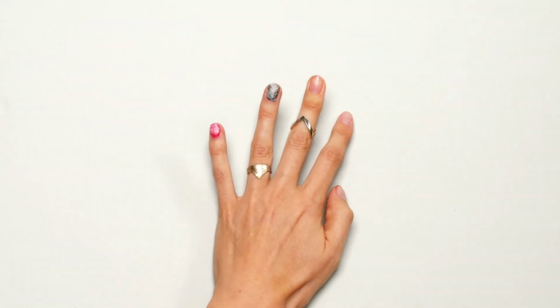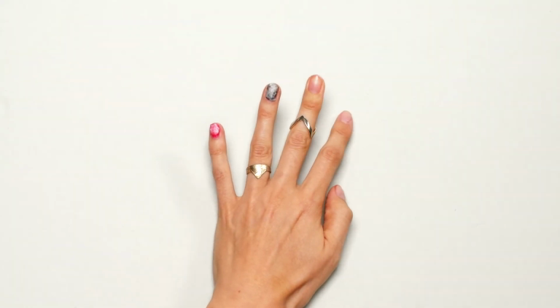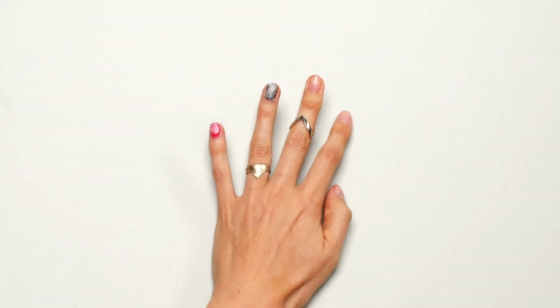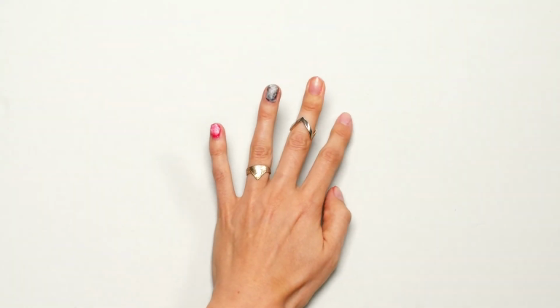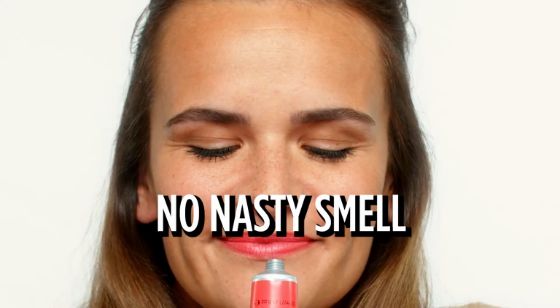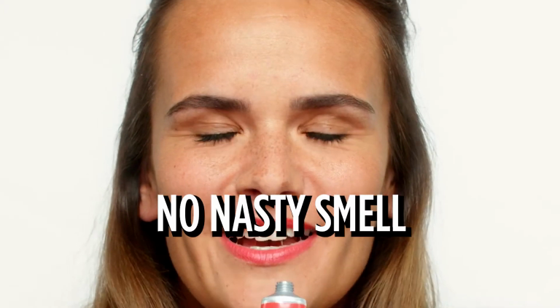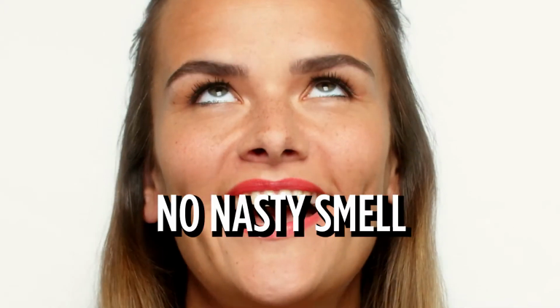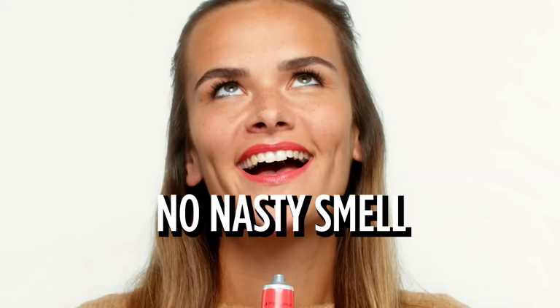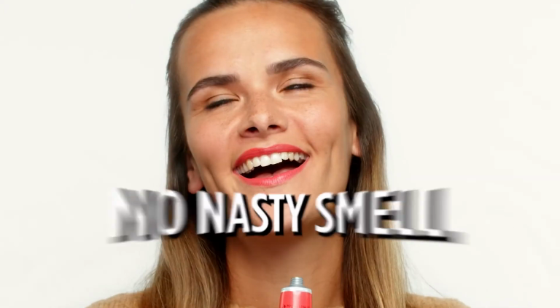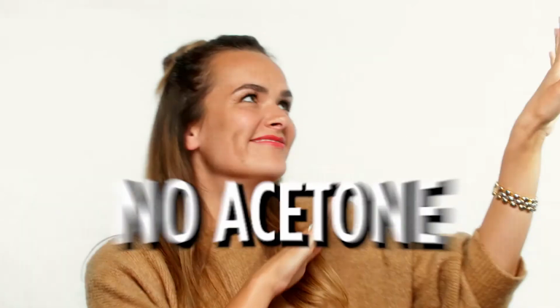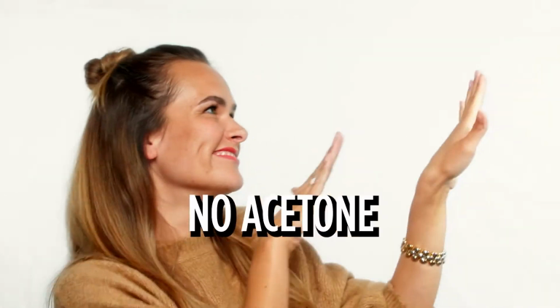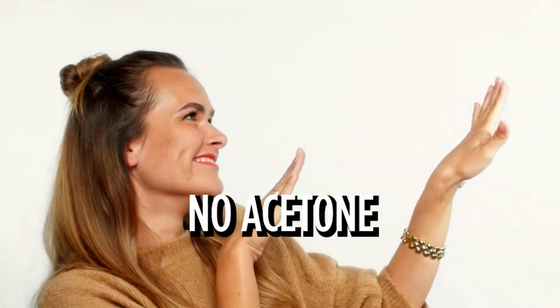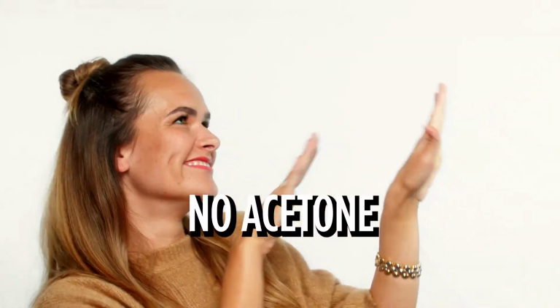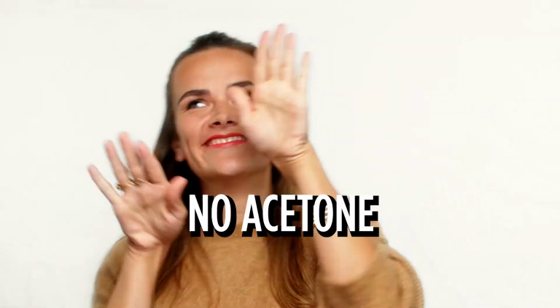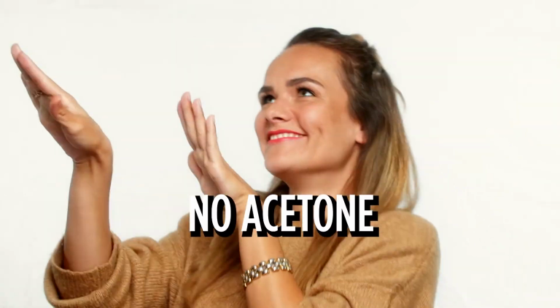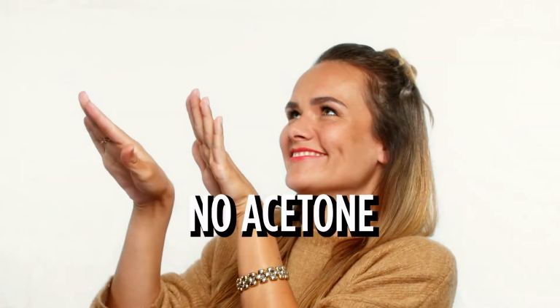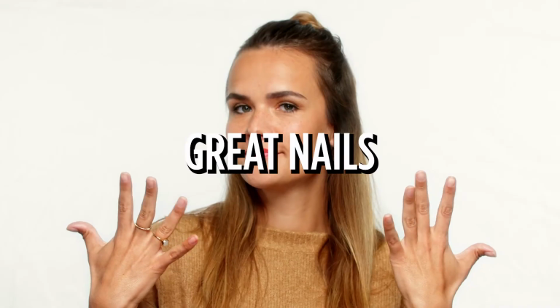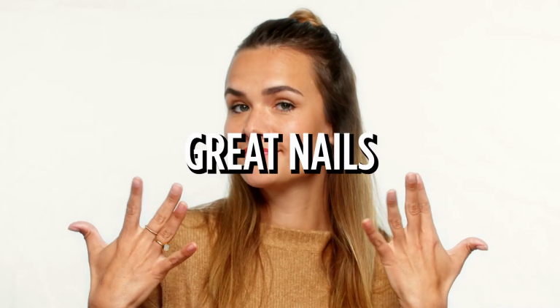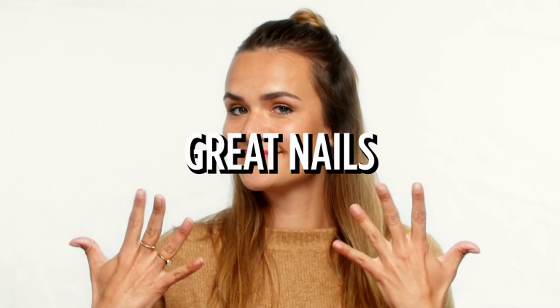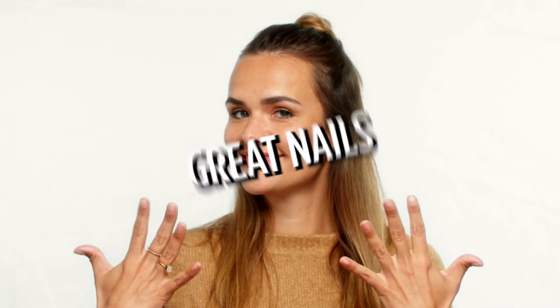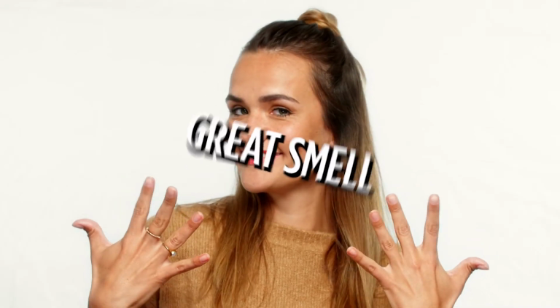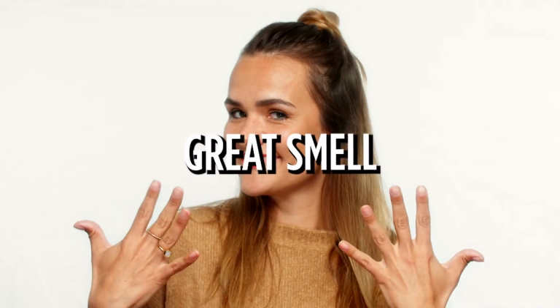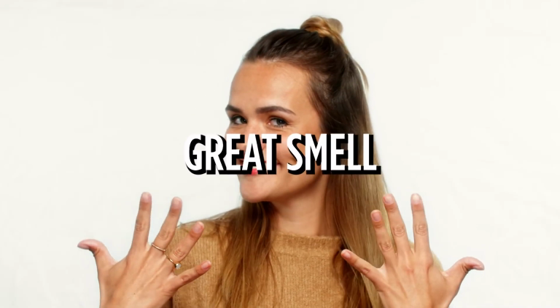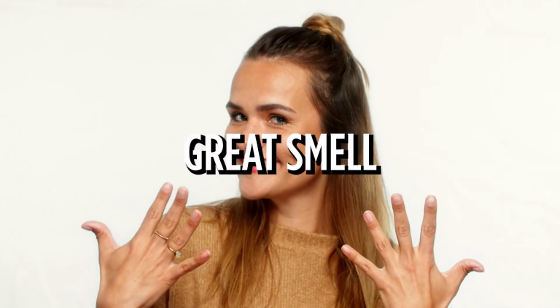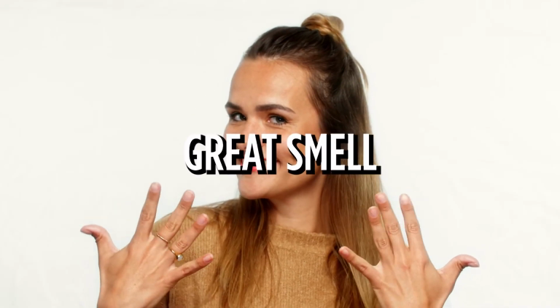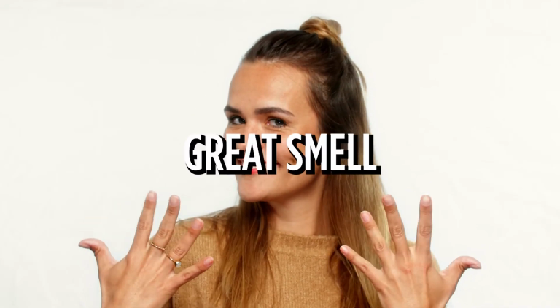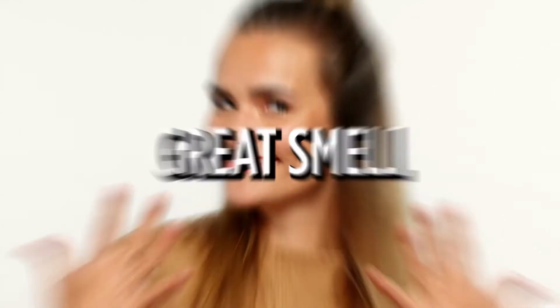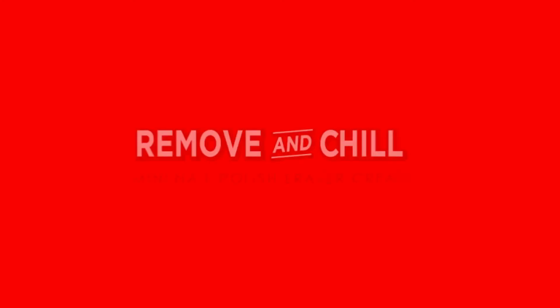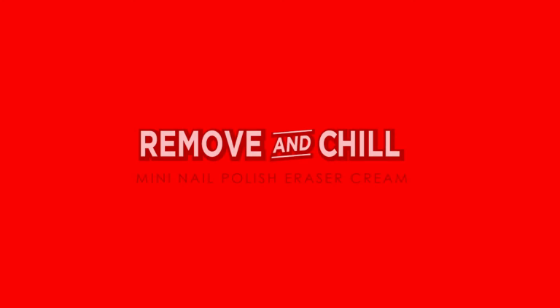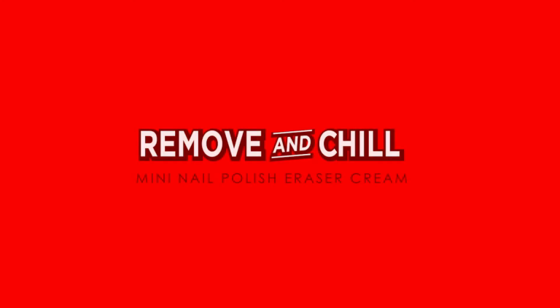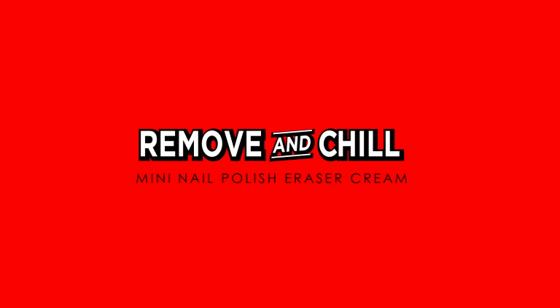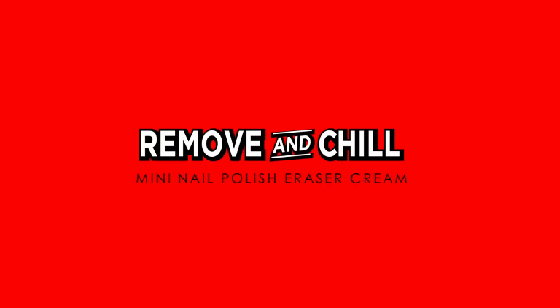You're all set. No nasty smell, no acetone. Just great nails, great smell. Remove and chill.